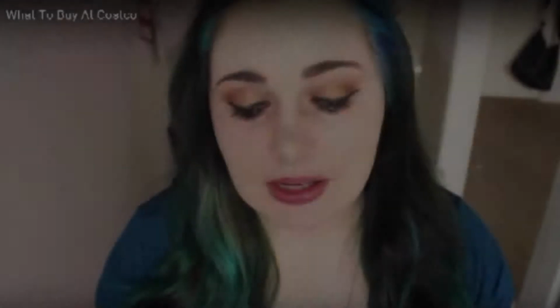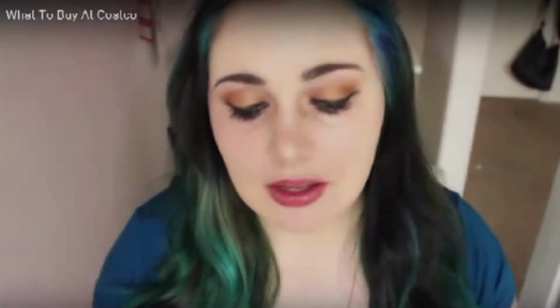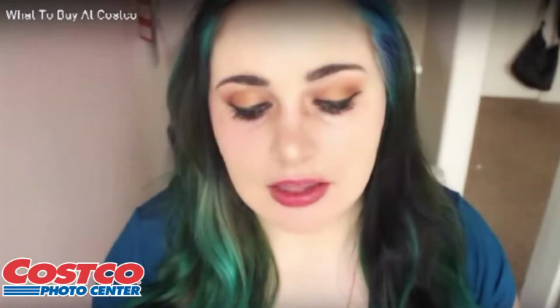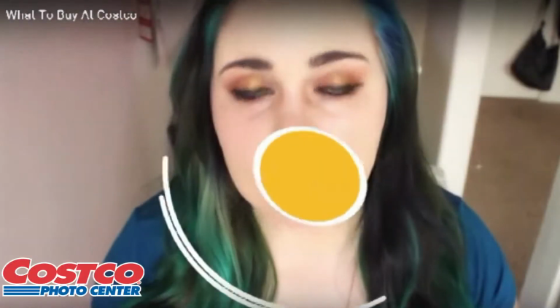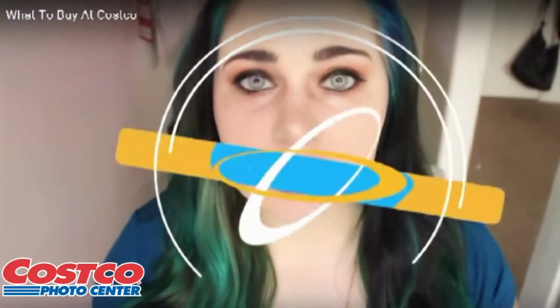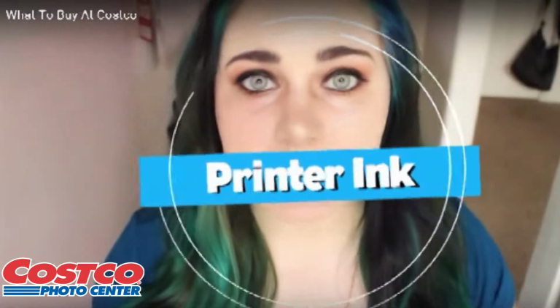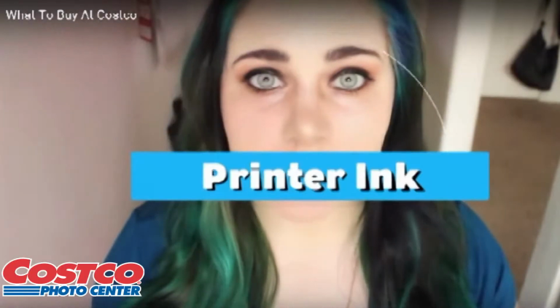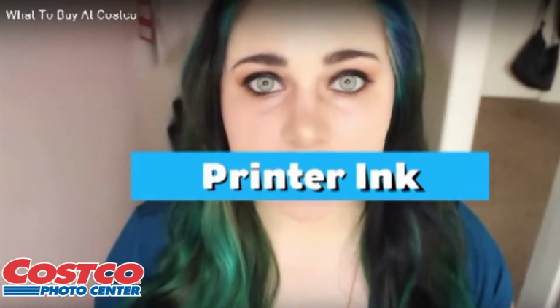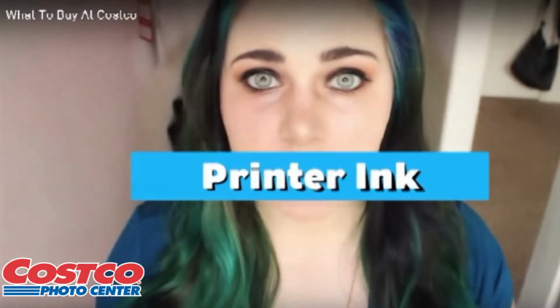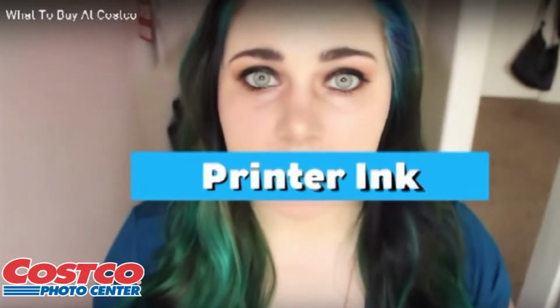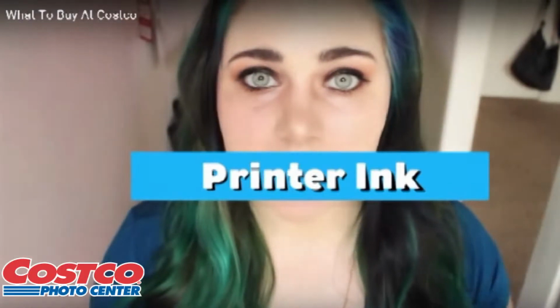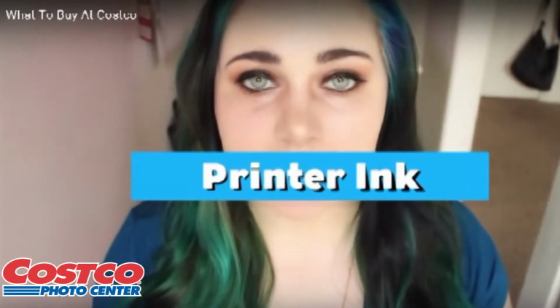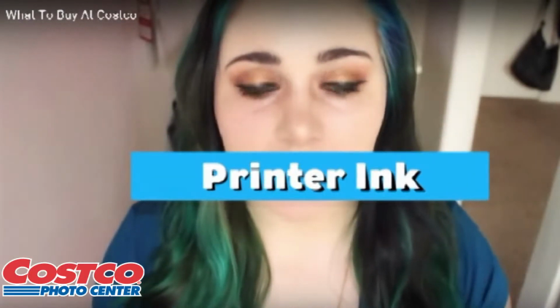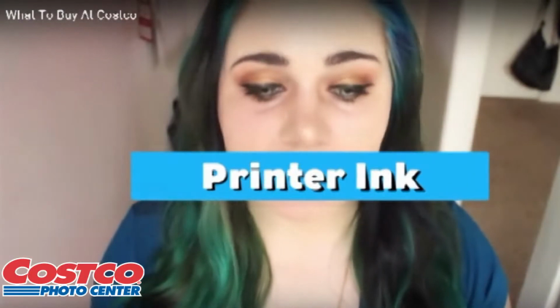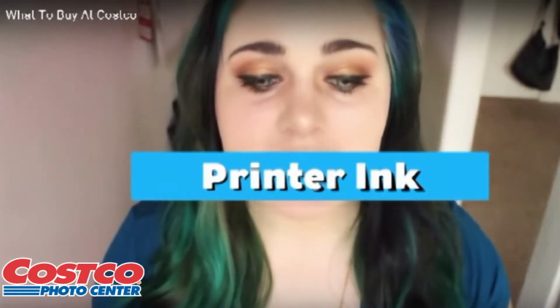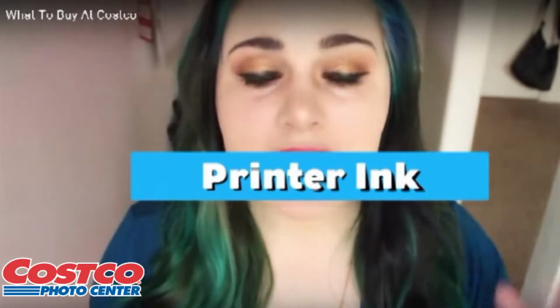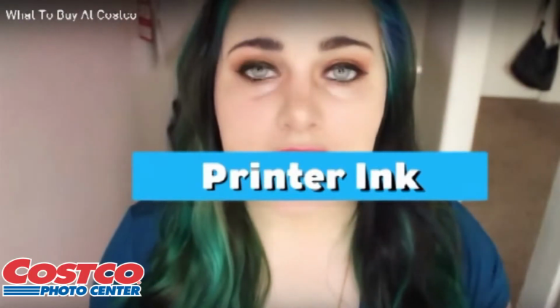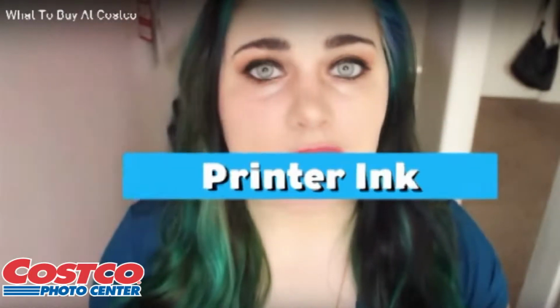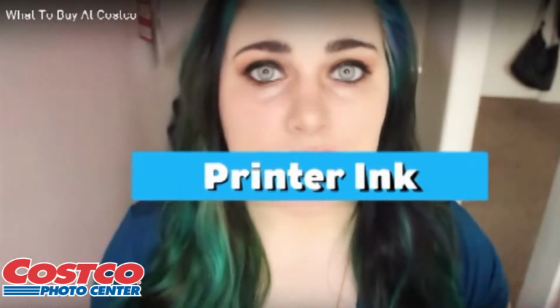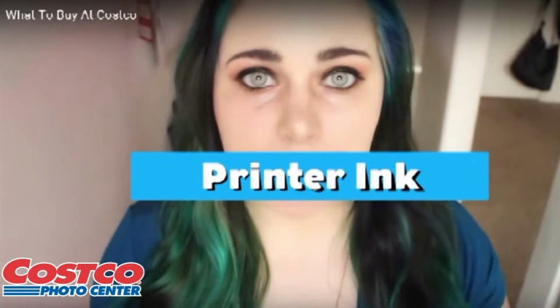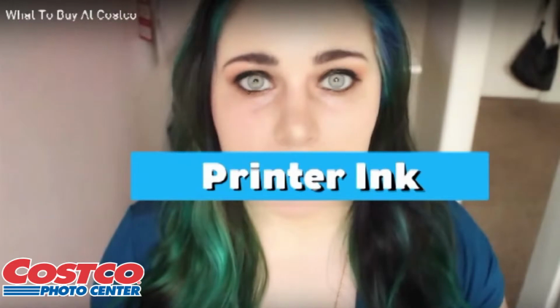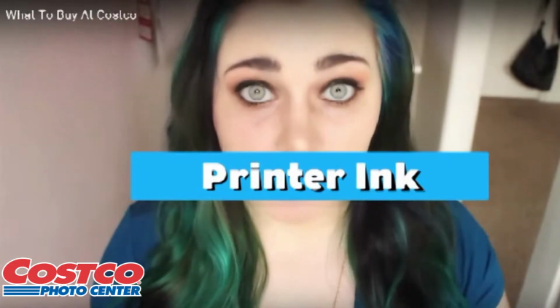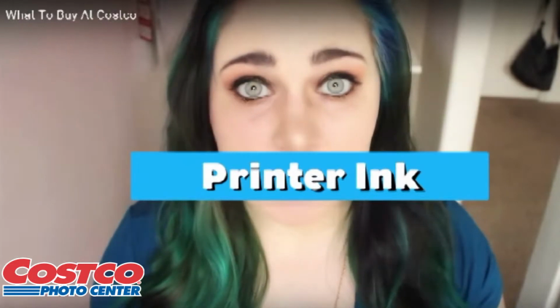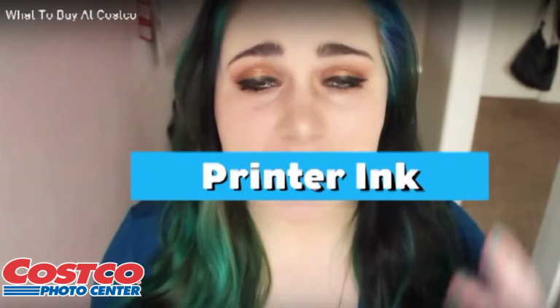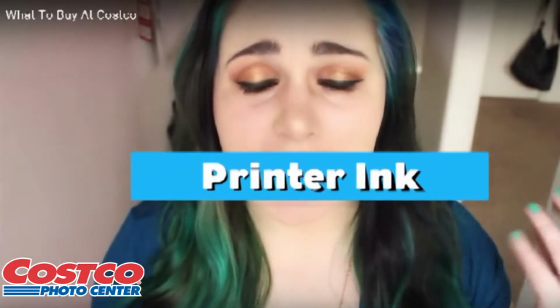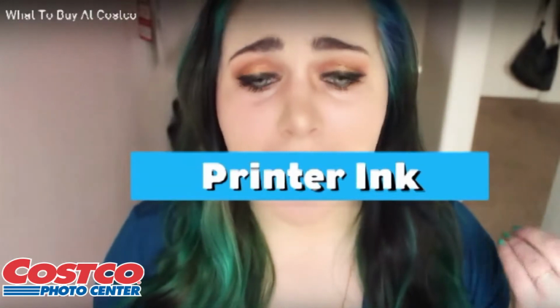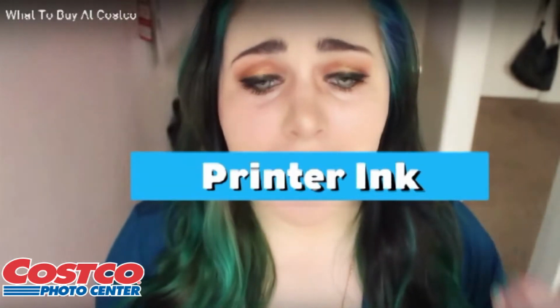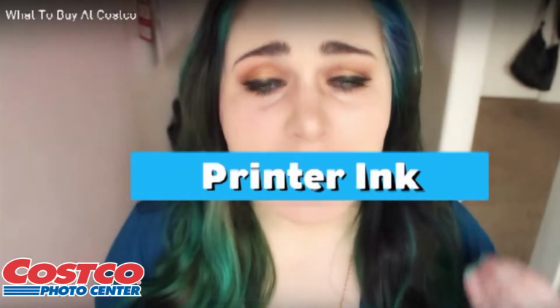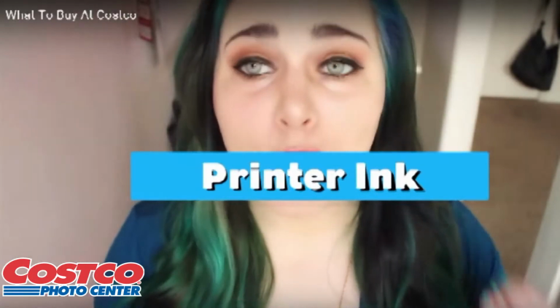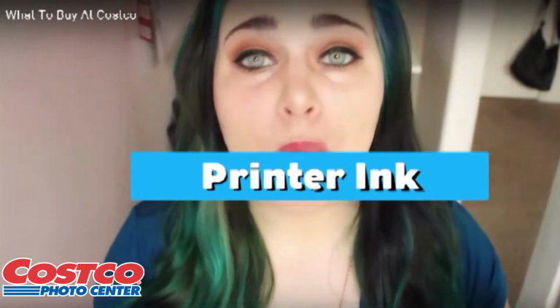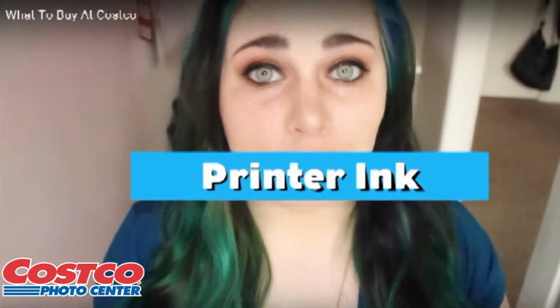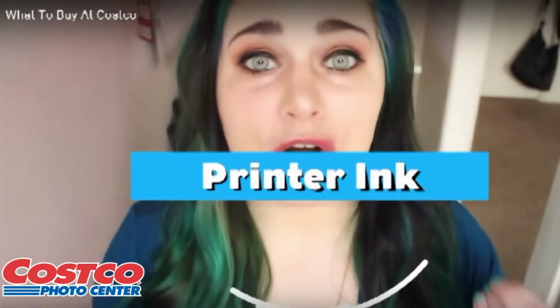They usually sell inks for about $10 — ink for printers — and I know printer ink.